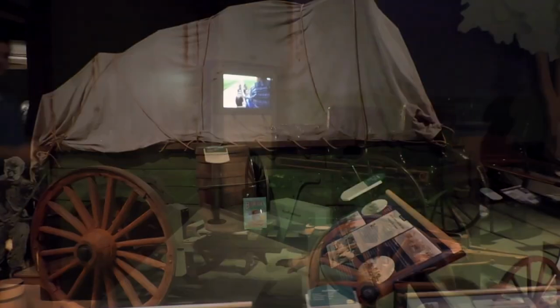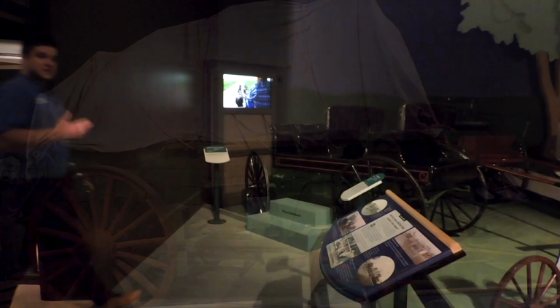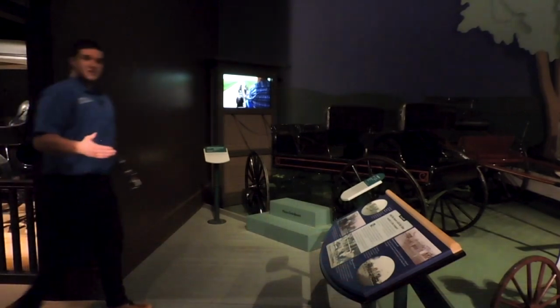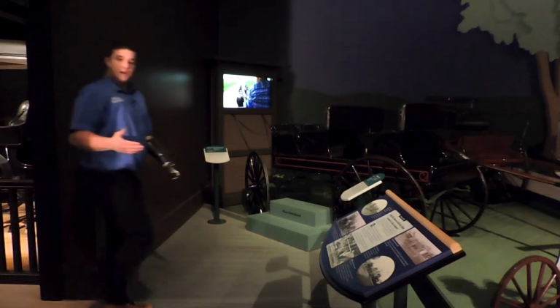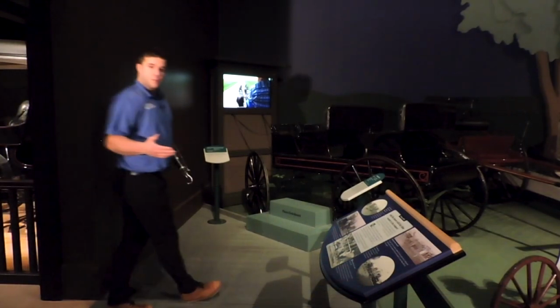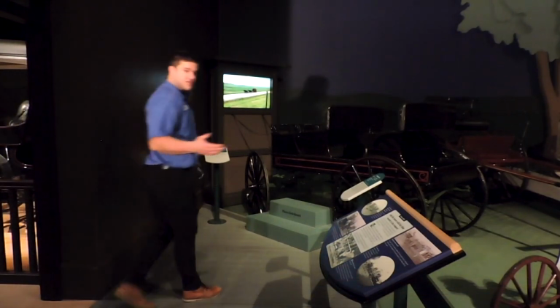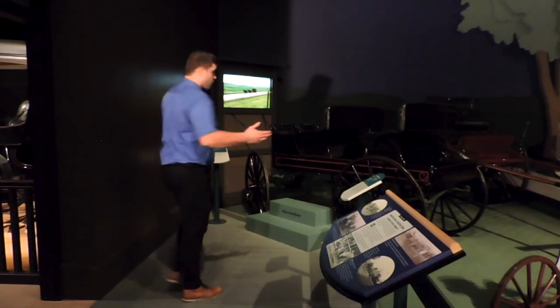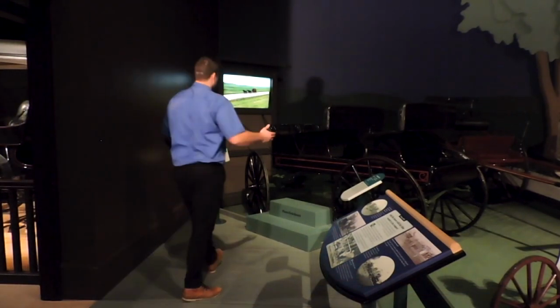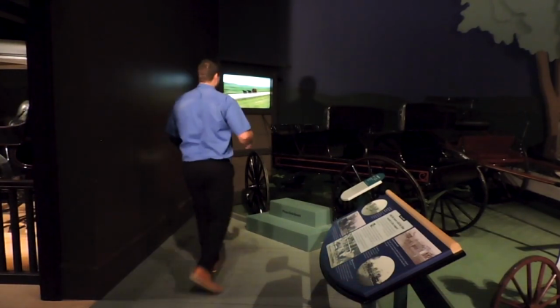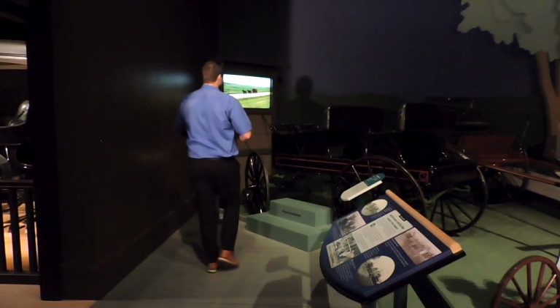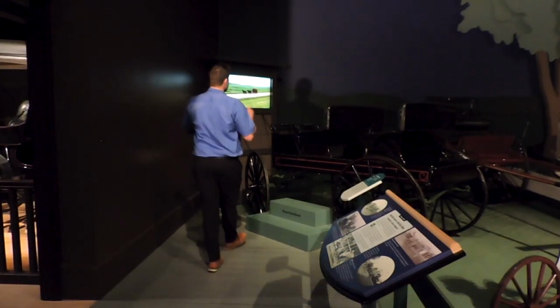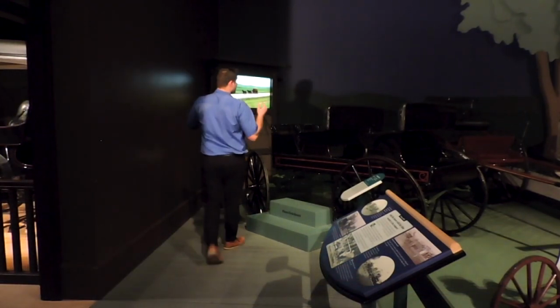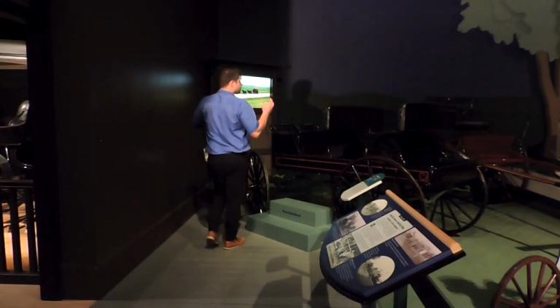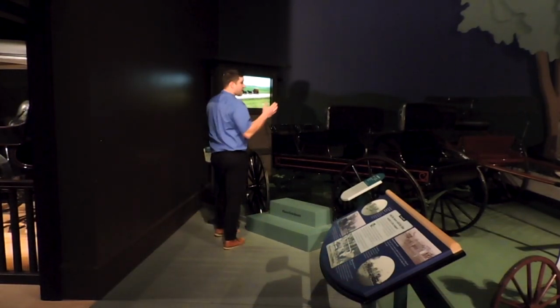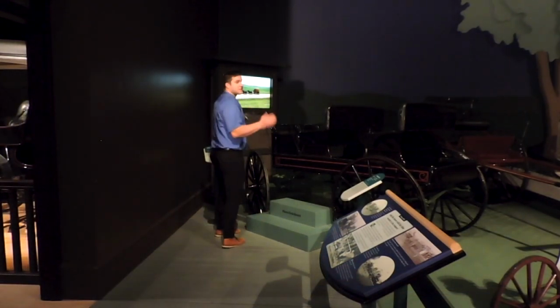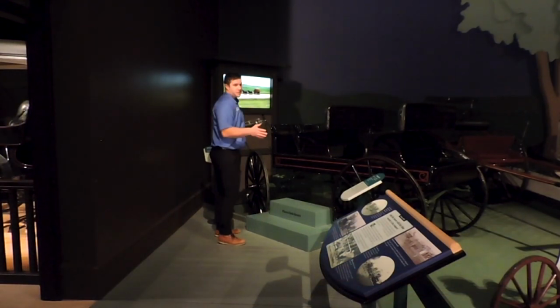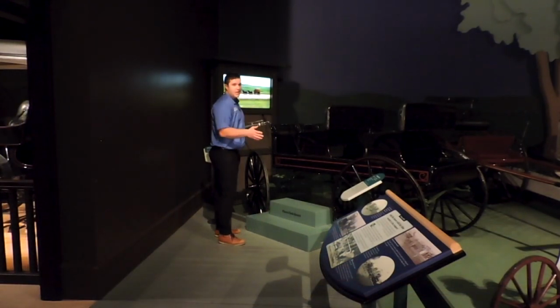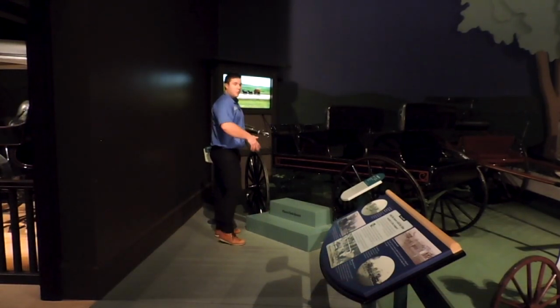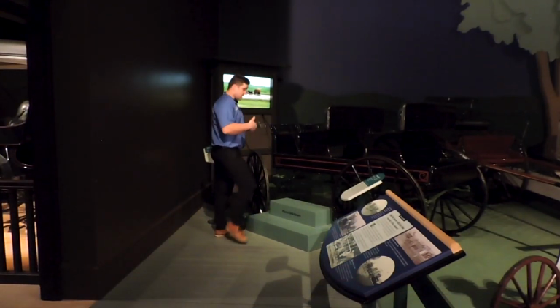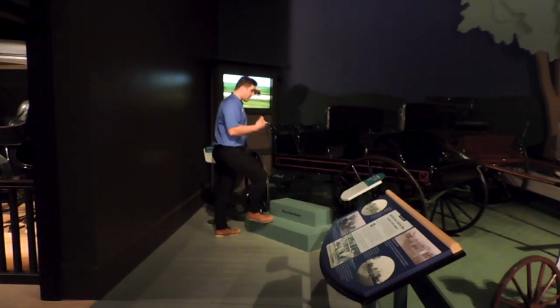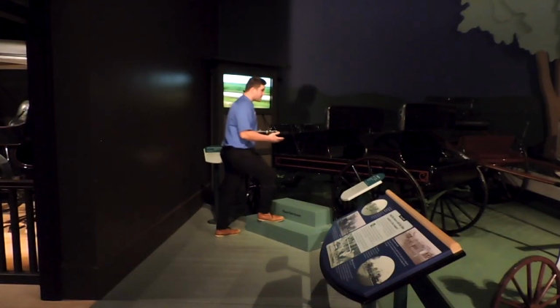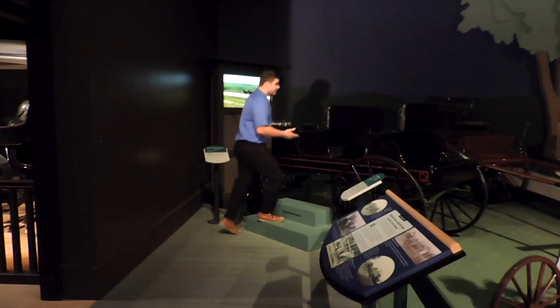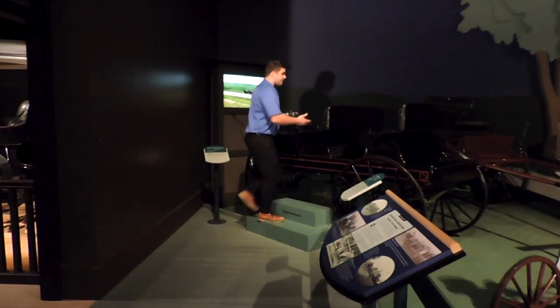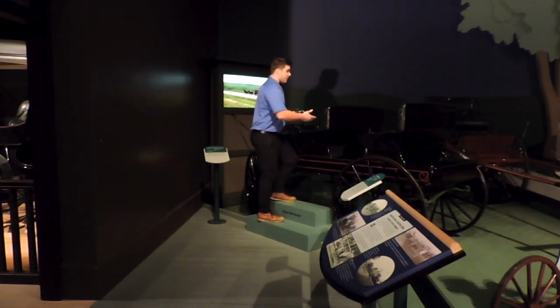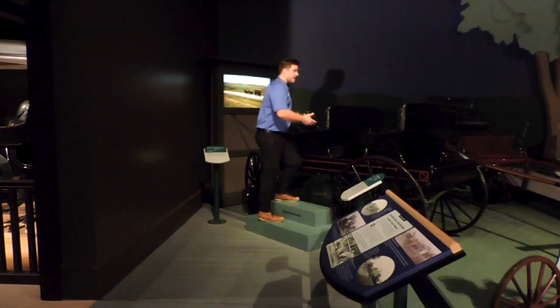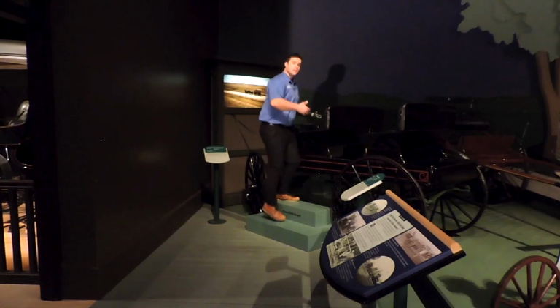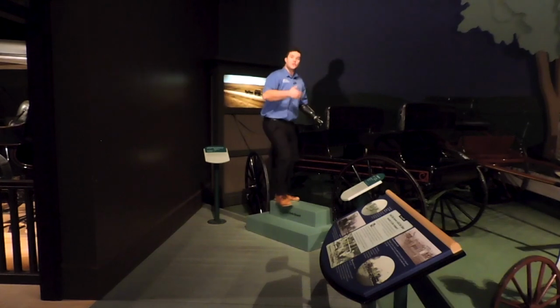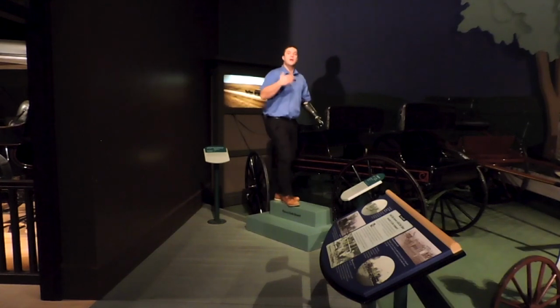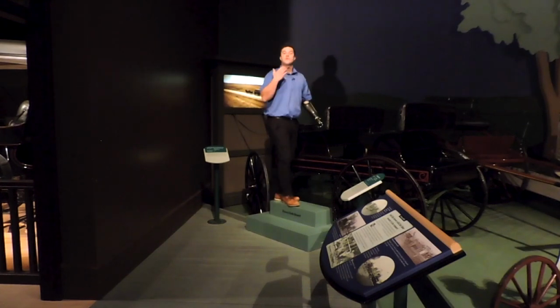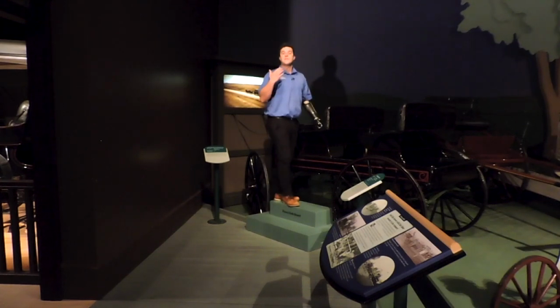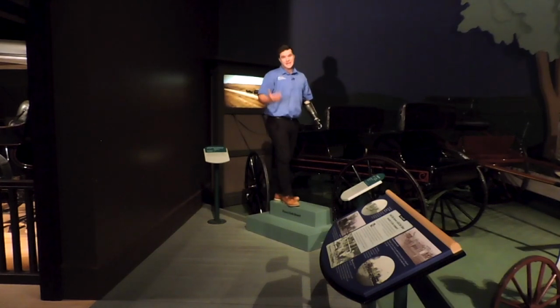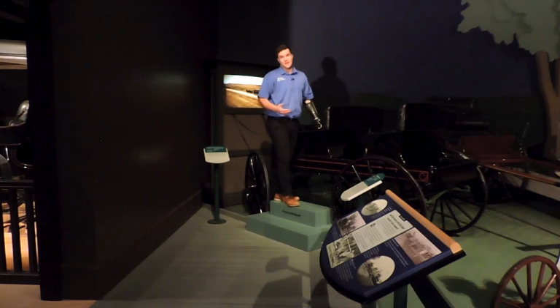Just outside of the repository we have this interactive driving display where you can climb up on this democrat and learn how to drive a carriage.